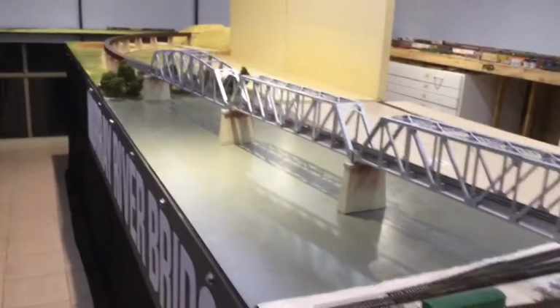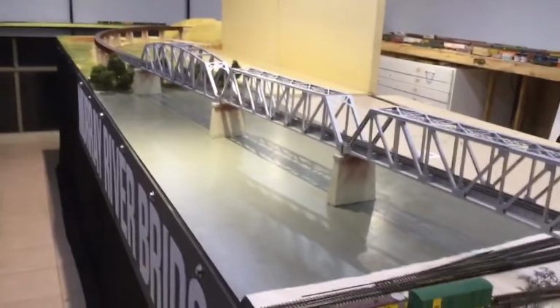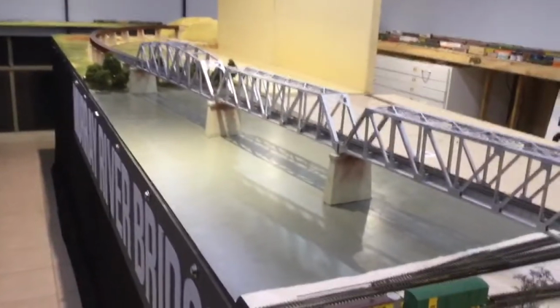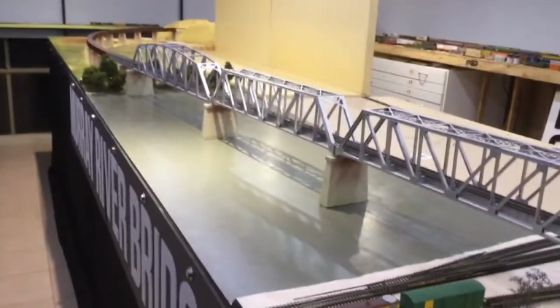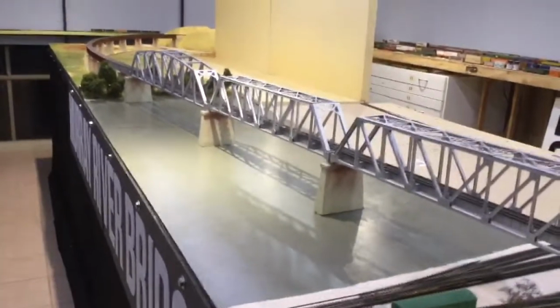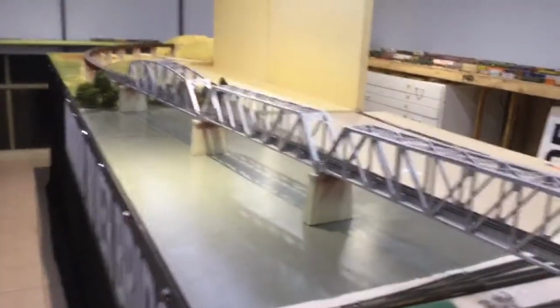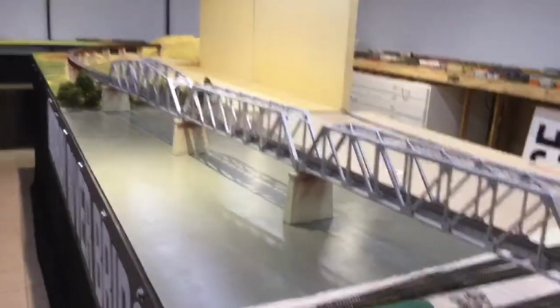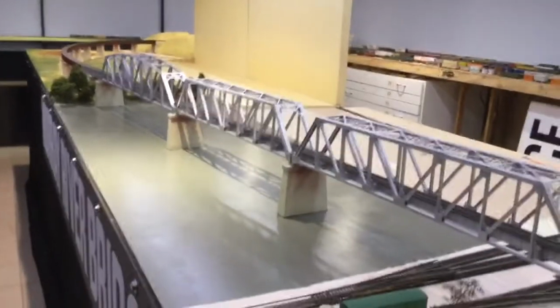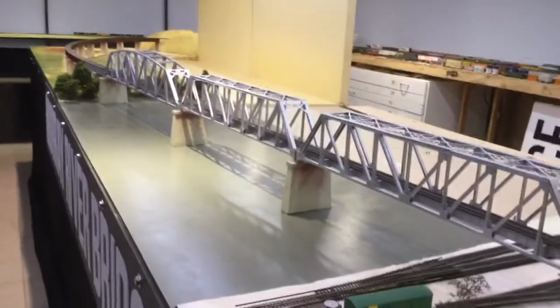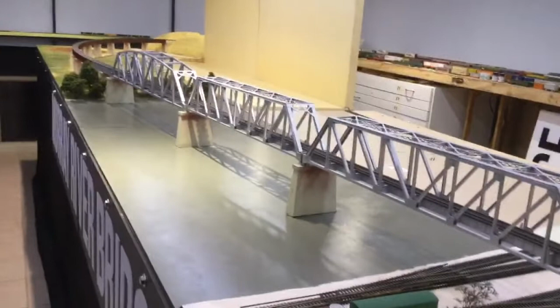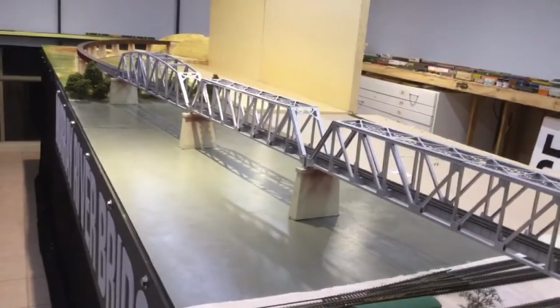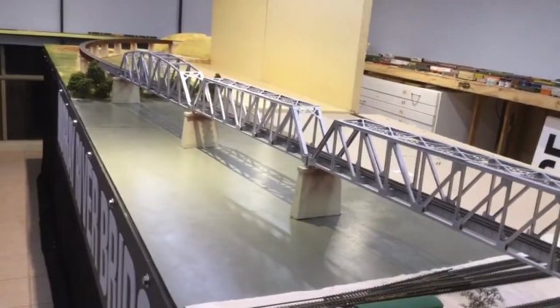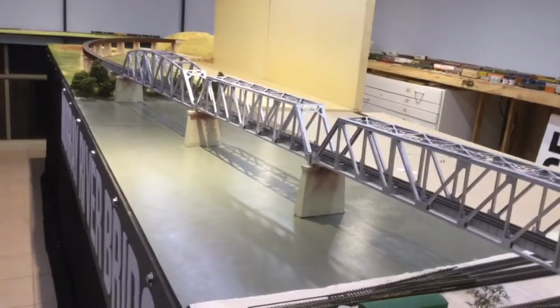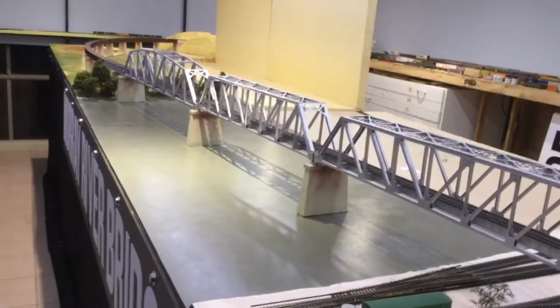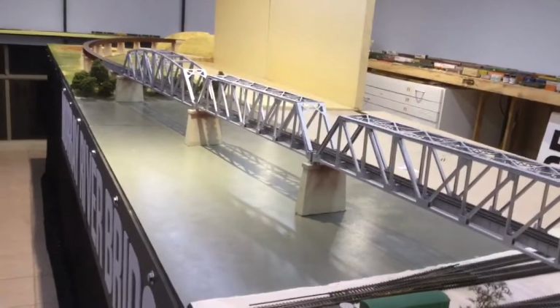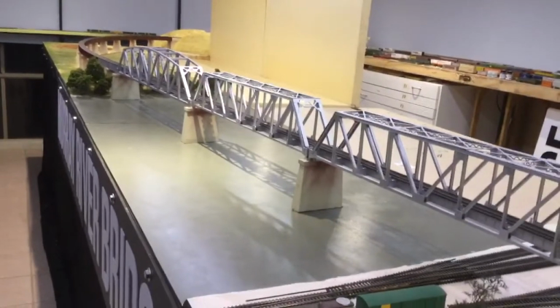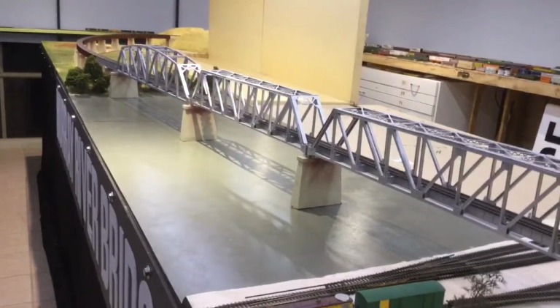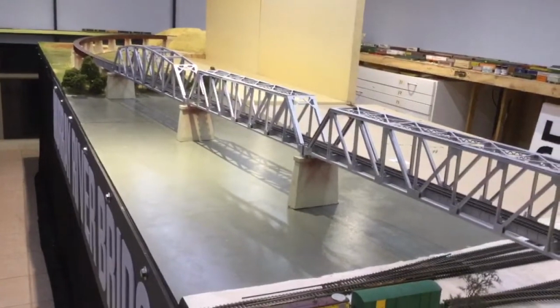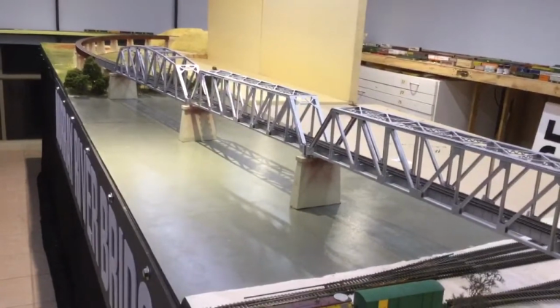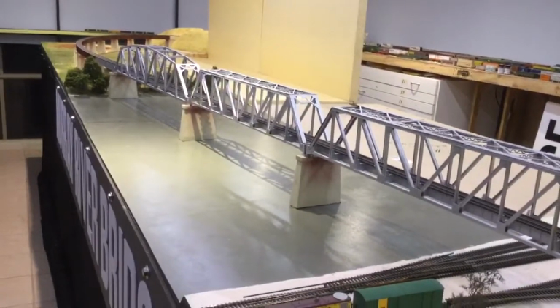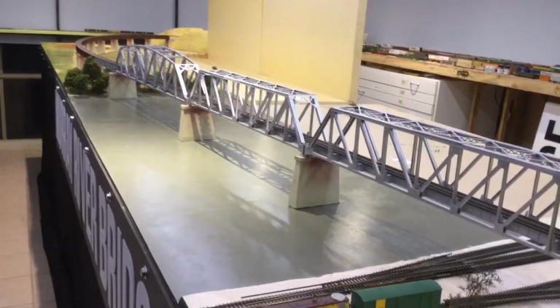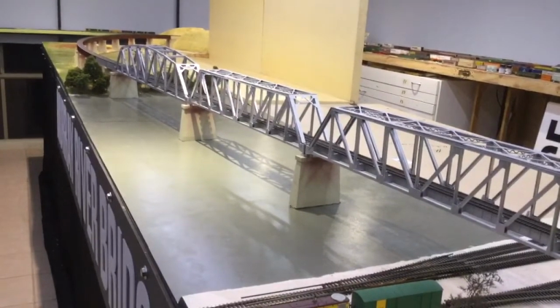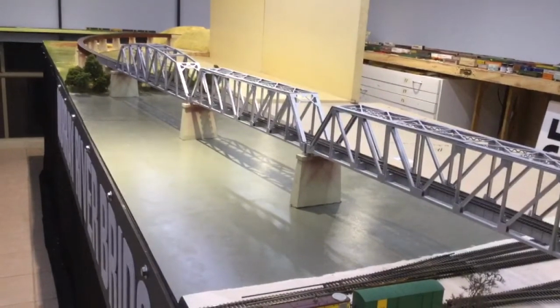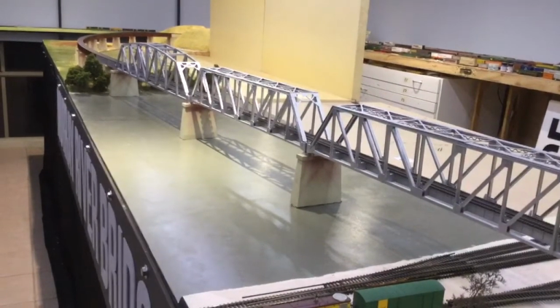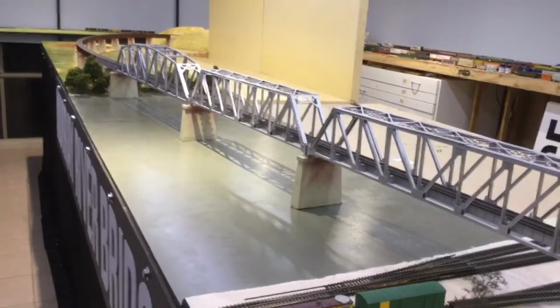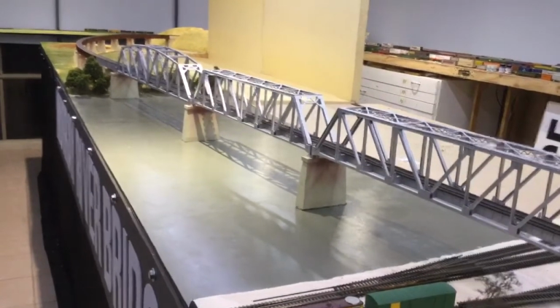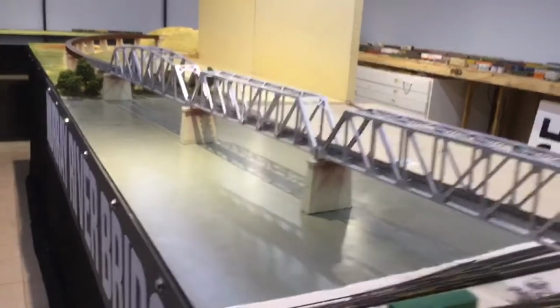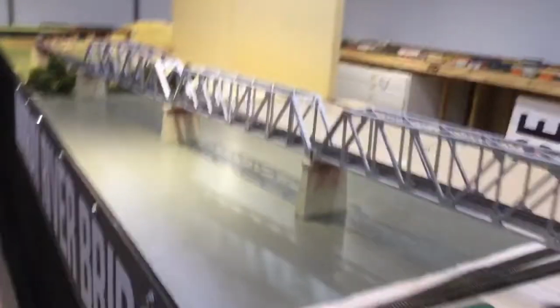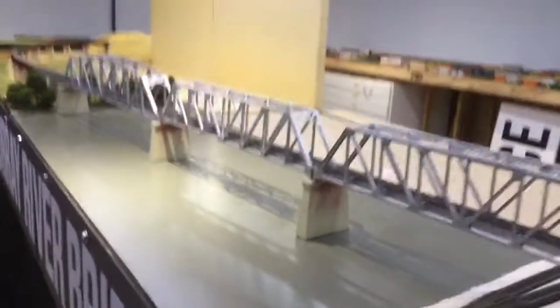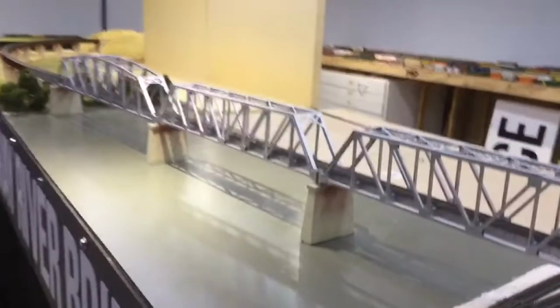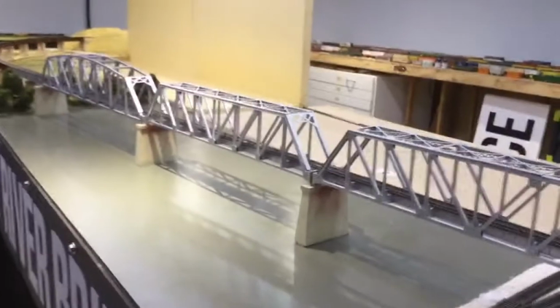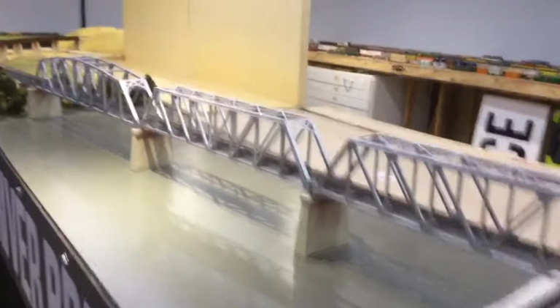There's a shot from the other side, and again you're going to get the whole of the bridge, which I think is a fairly big plus.